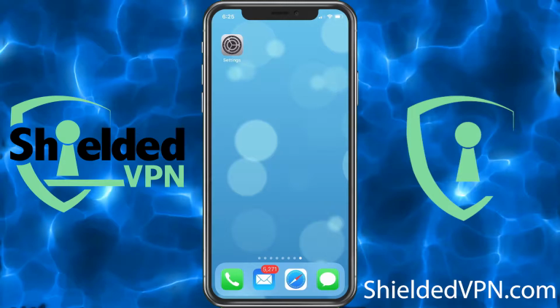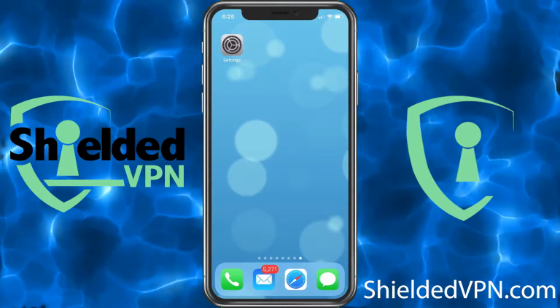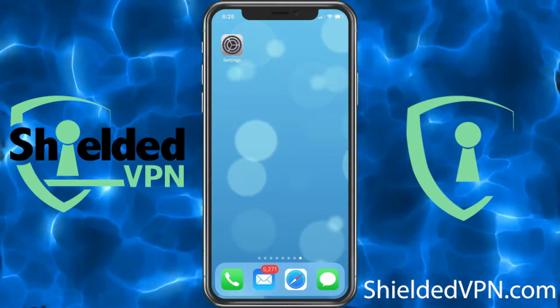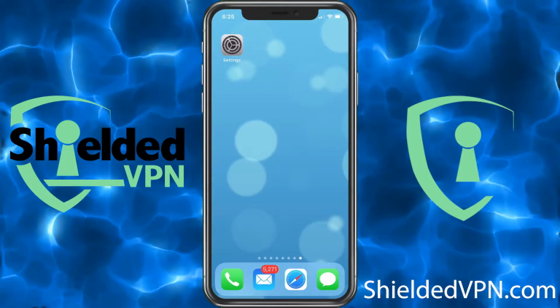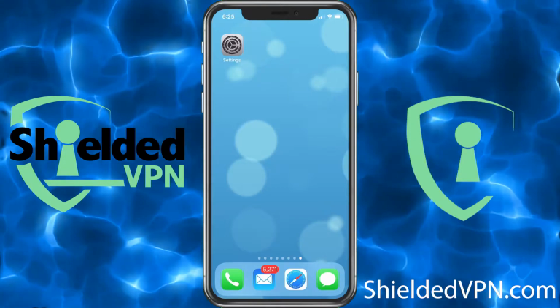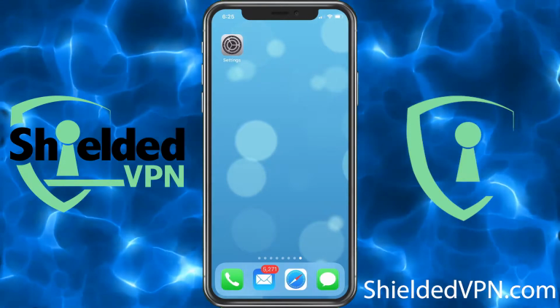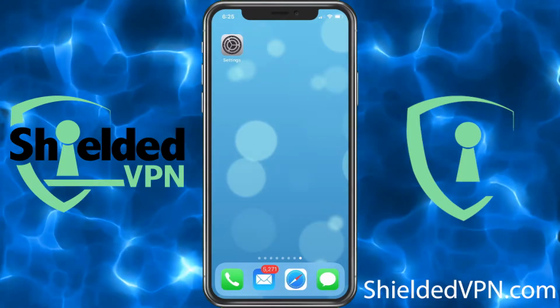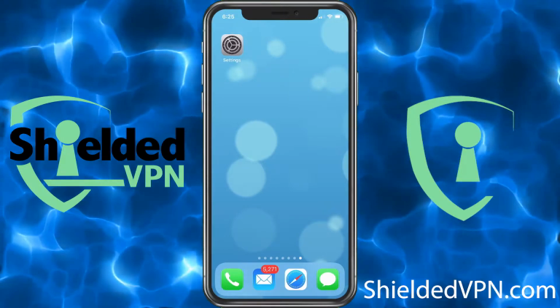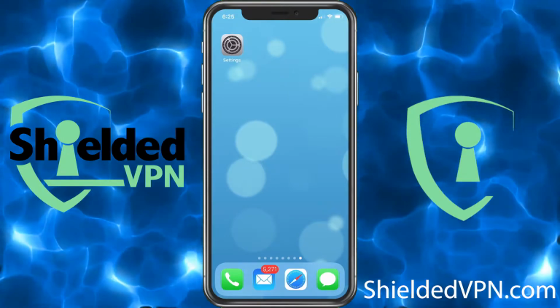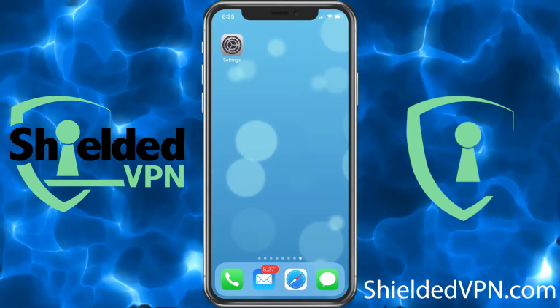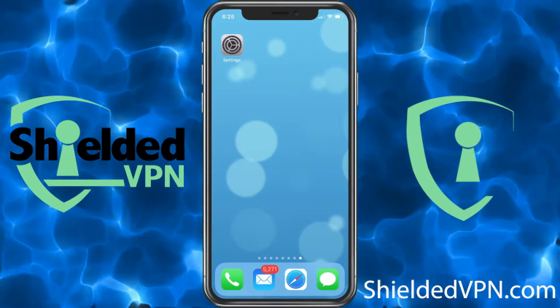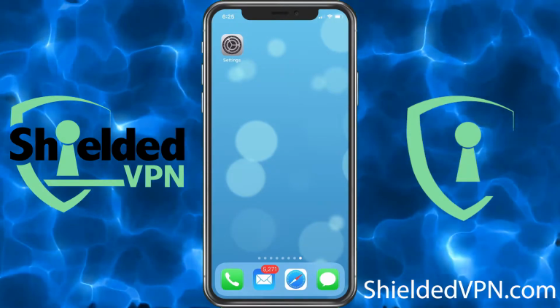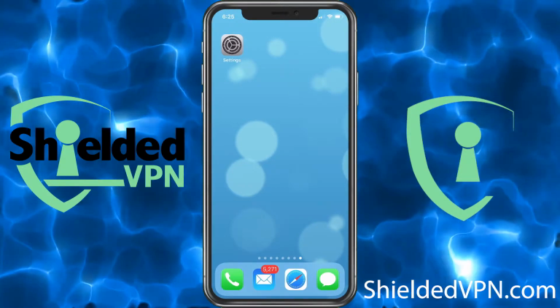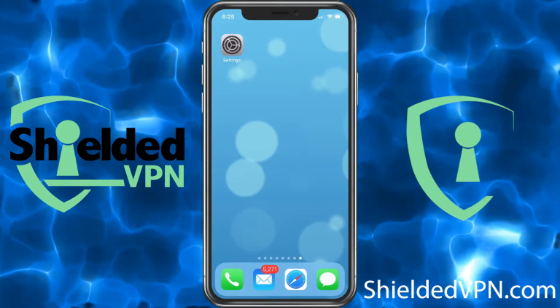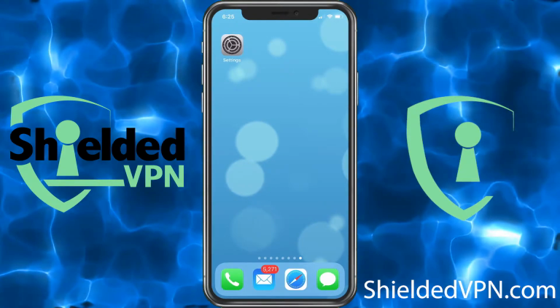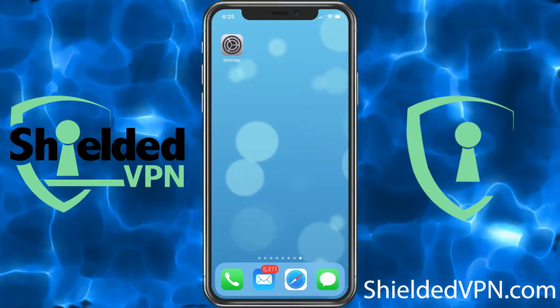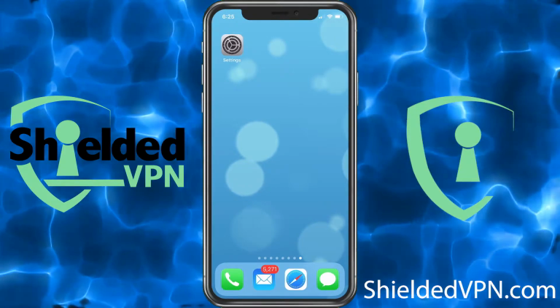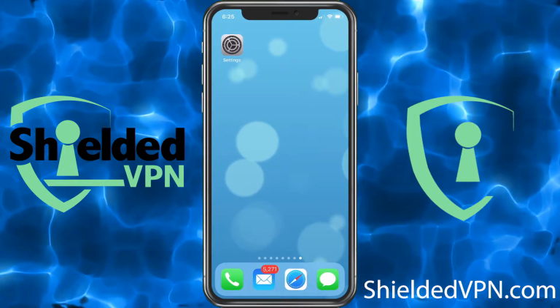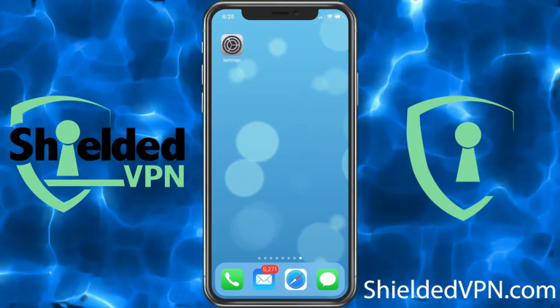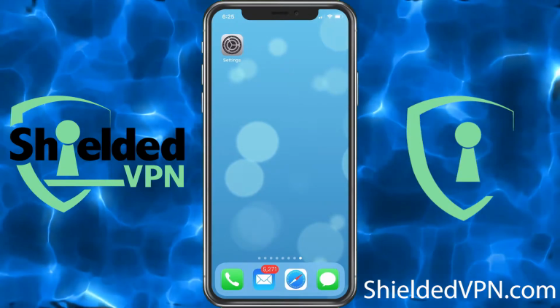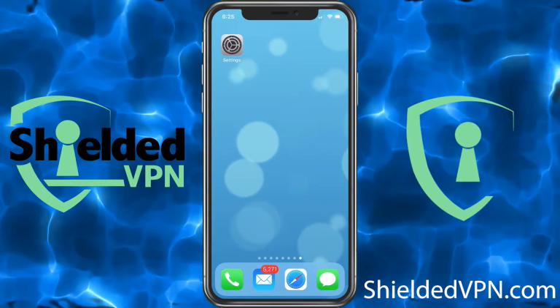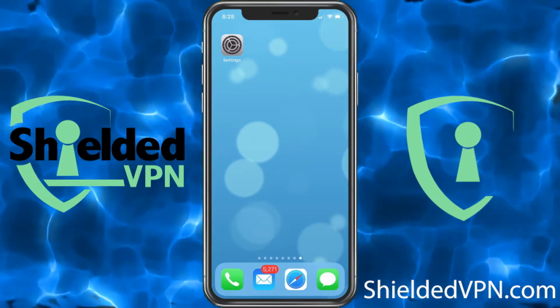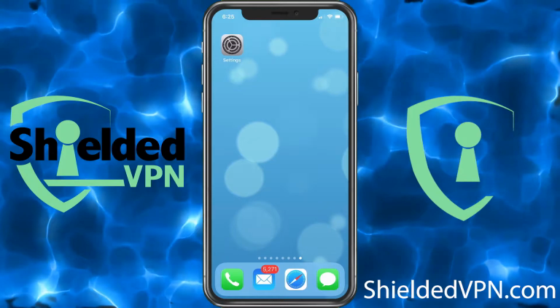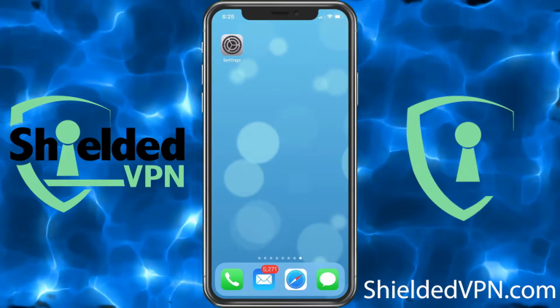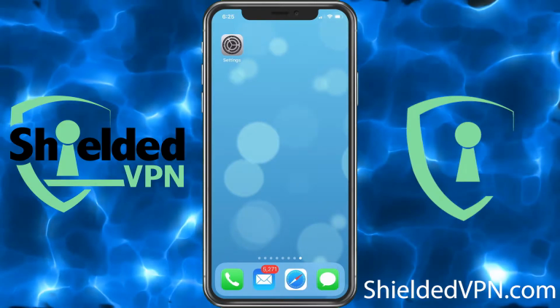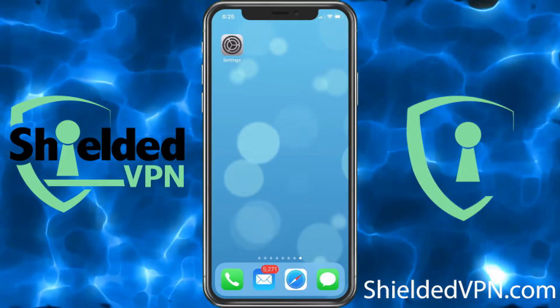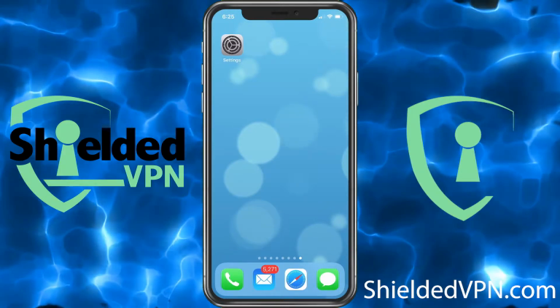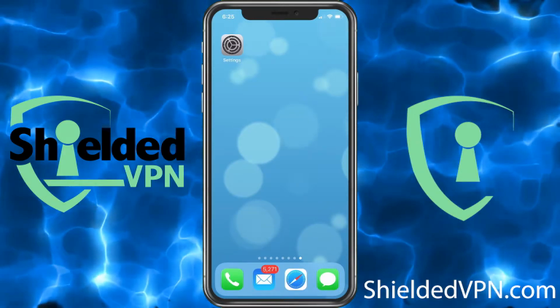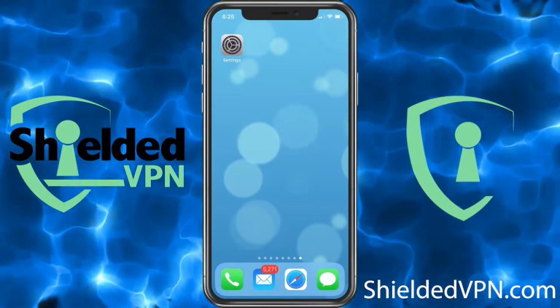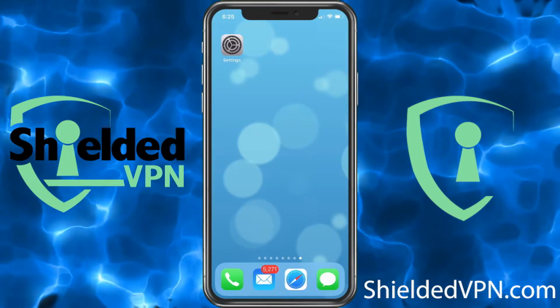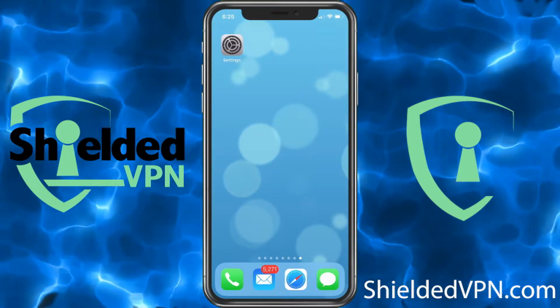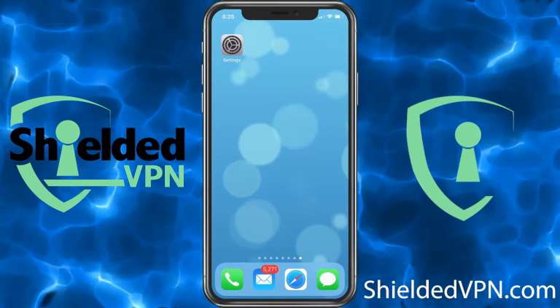This video will show you how to get Shielded VPN connected on your iPhone with L2TP.